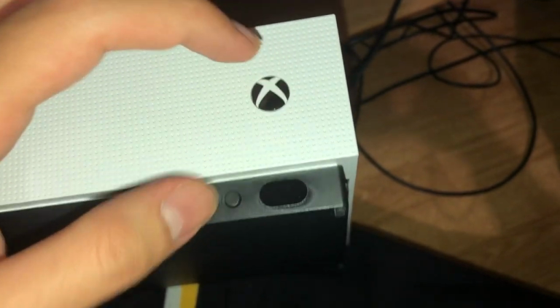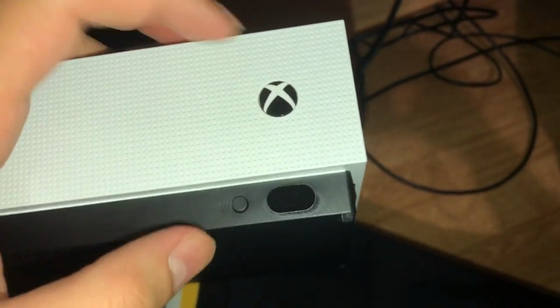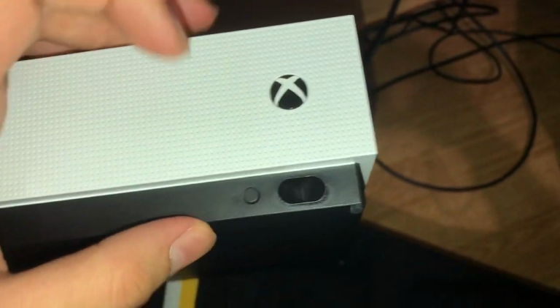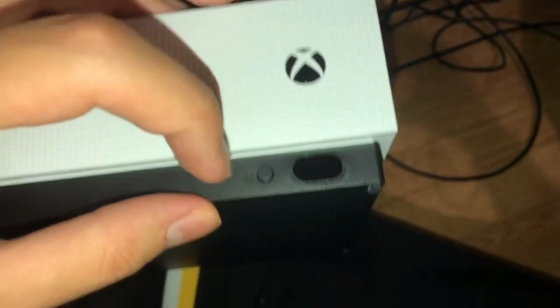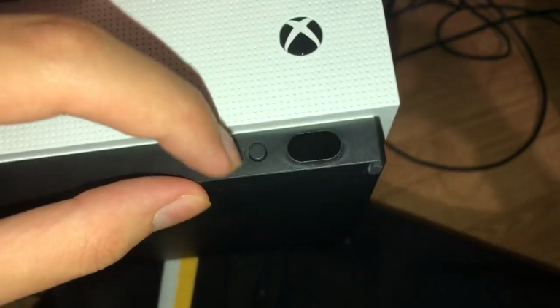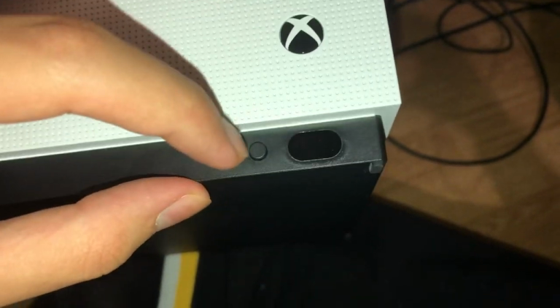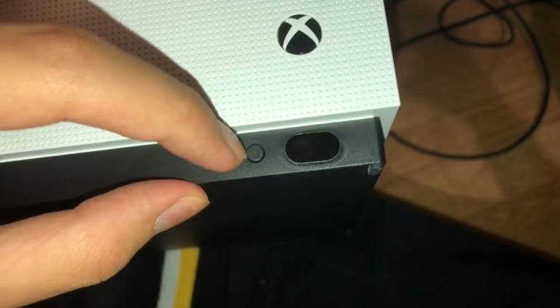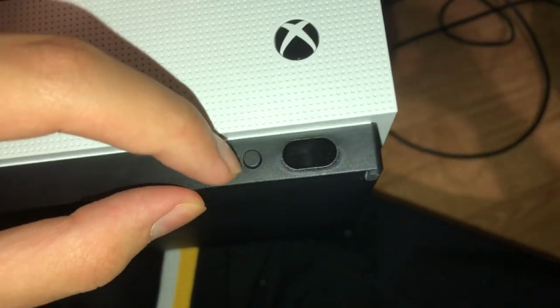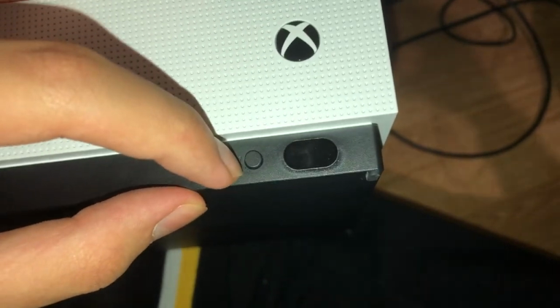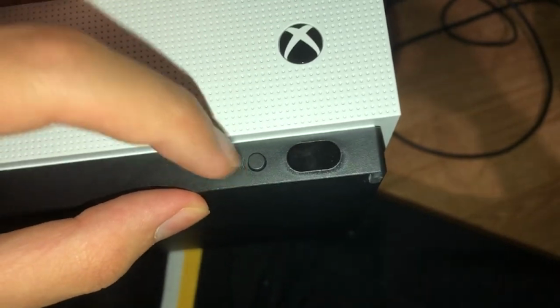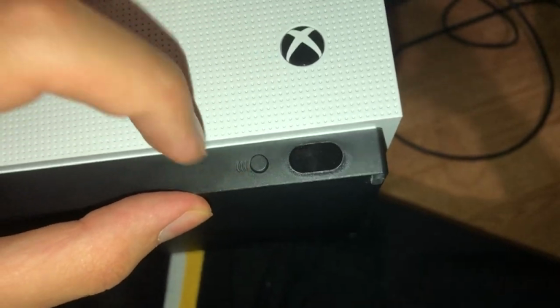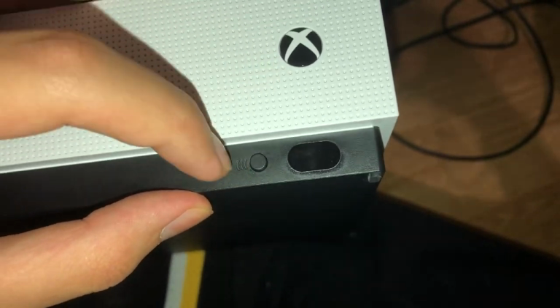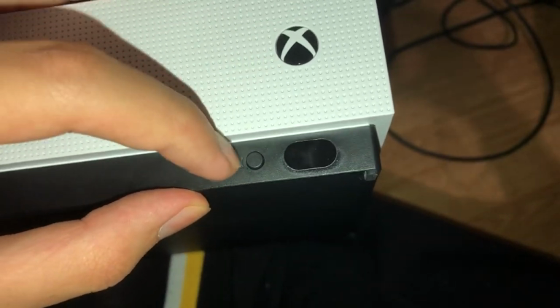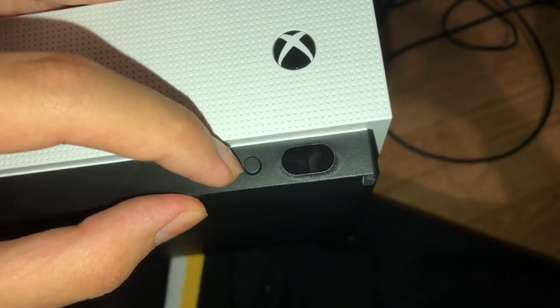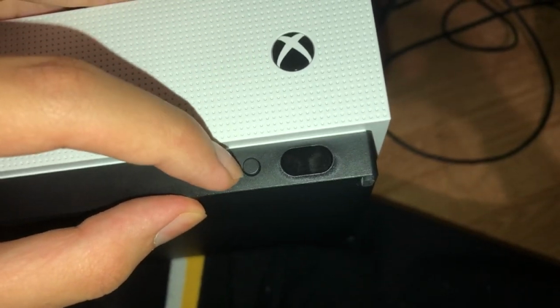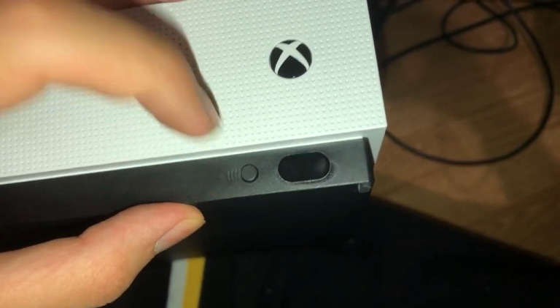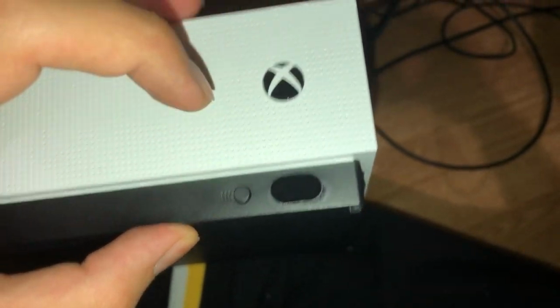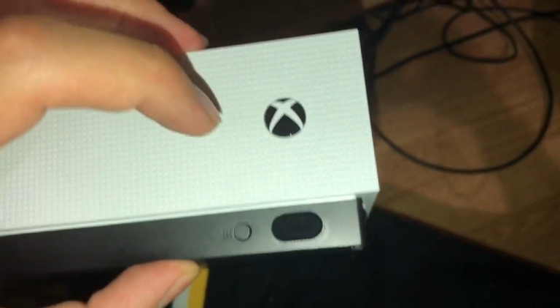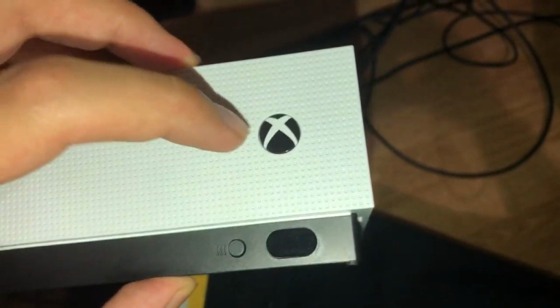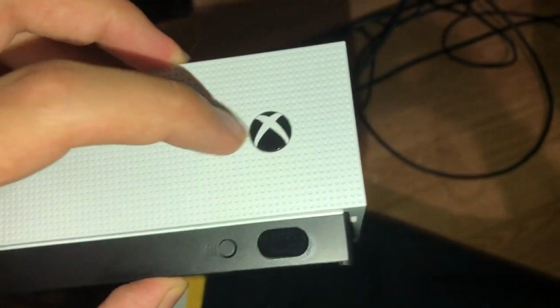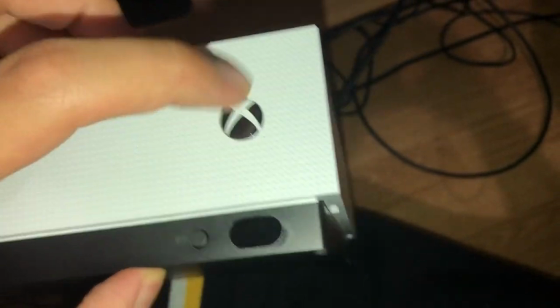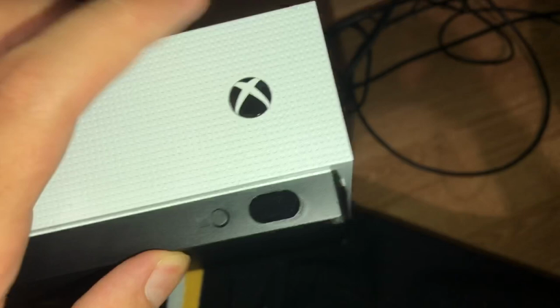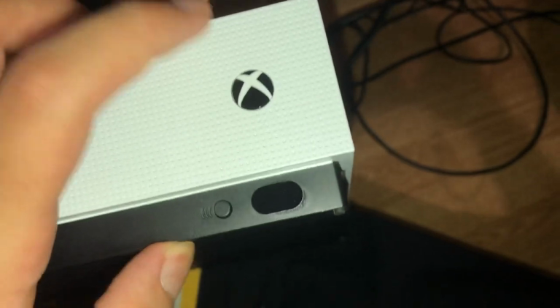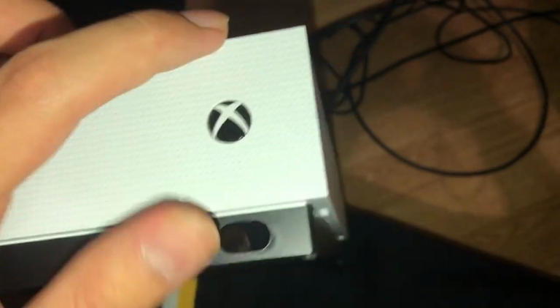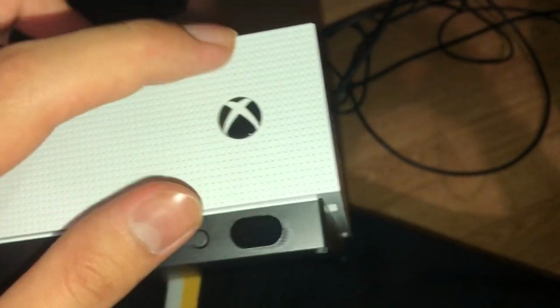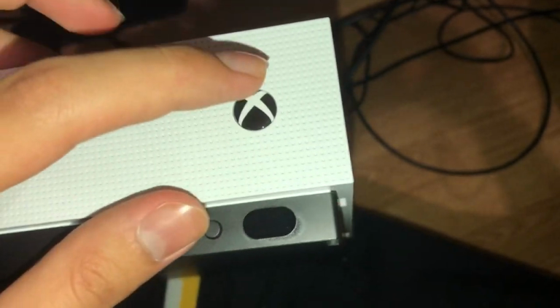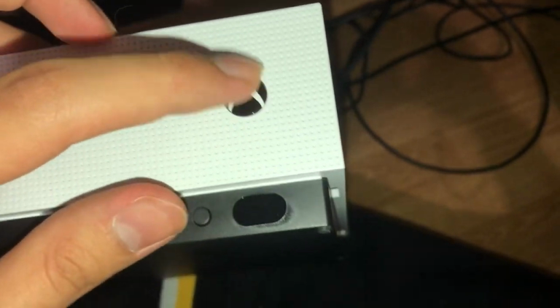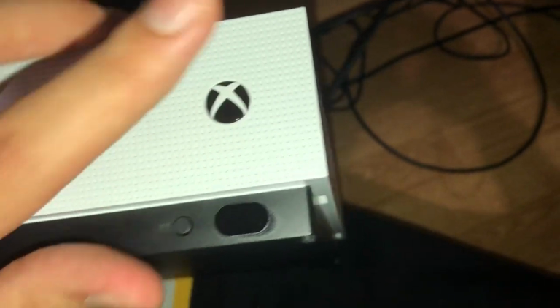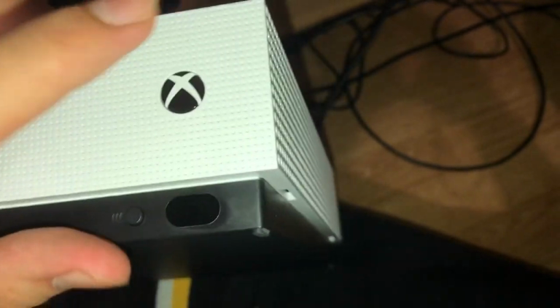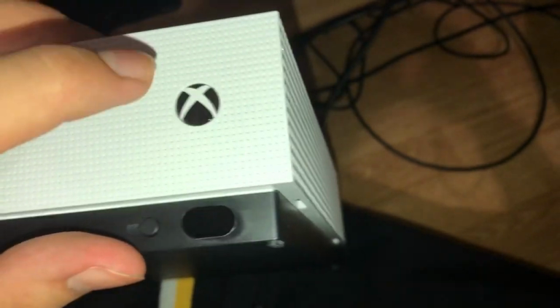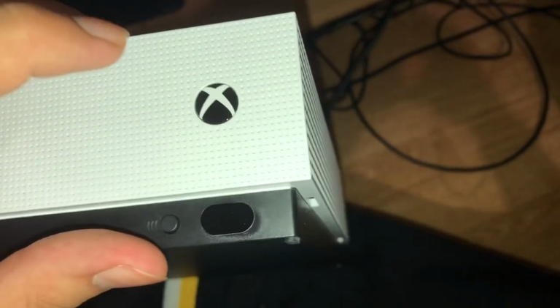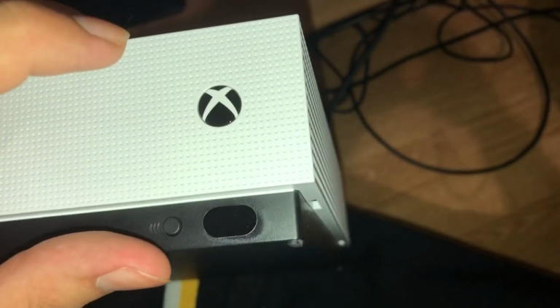Now you want to press and hold the eject button along with the power button at the same time. We're going to do that right now.